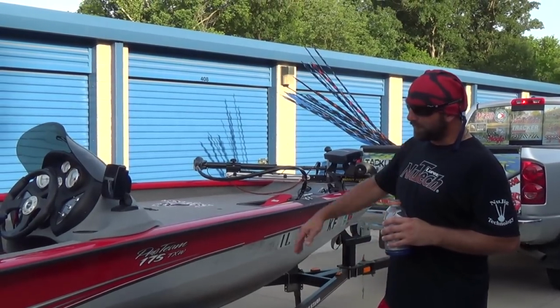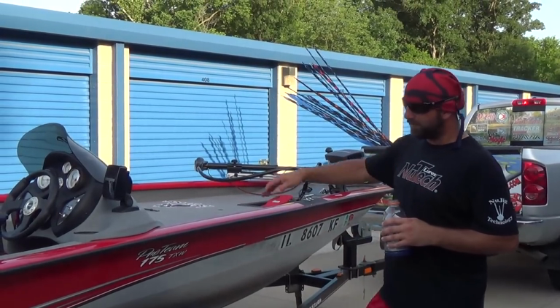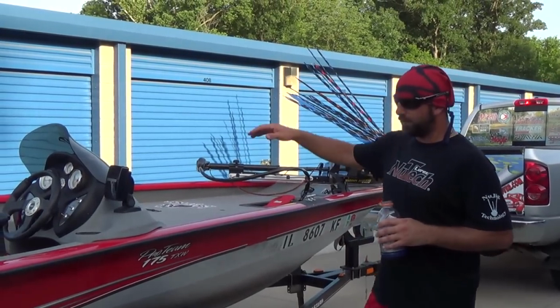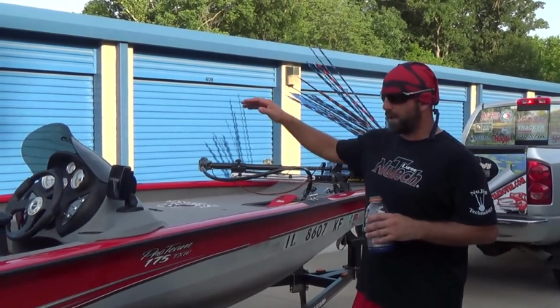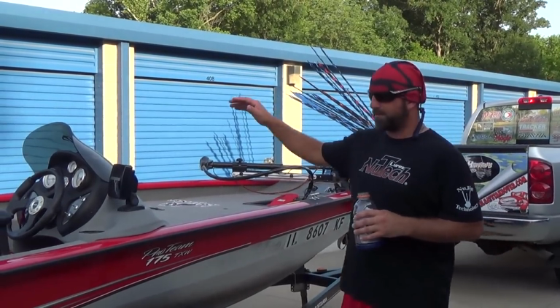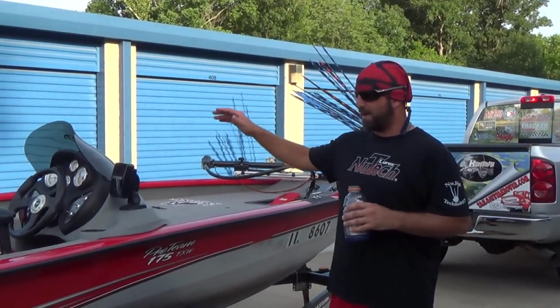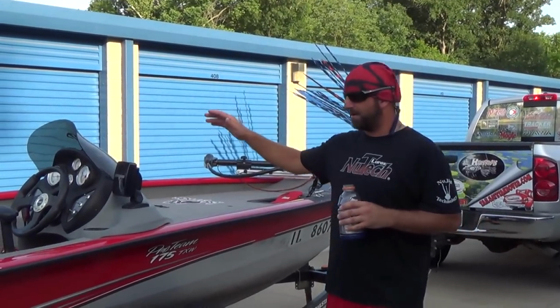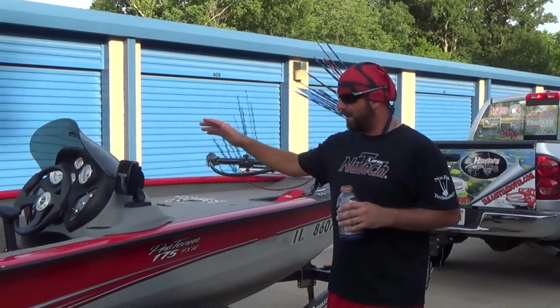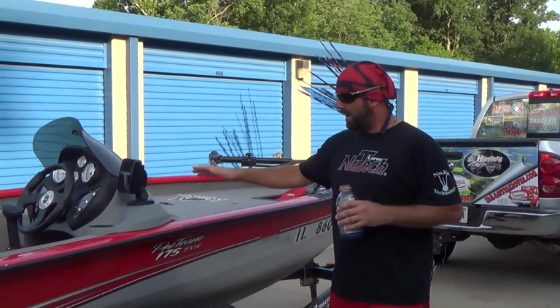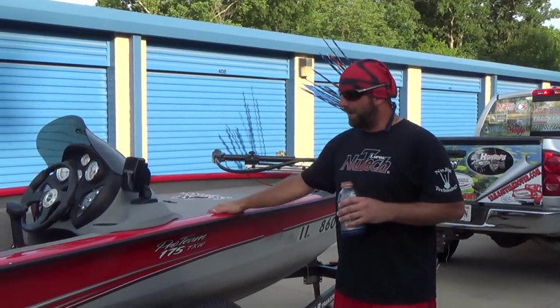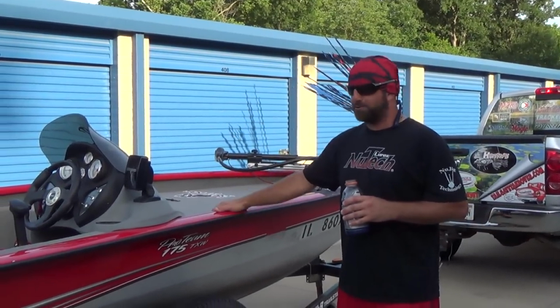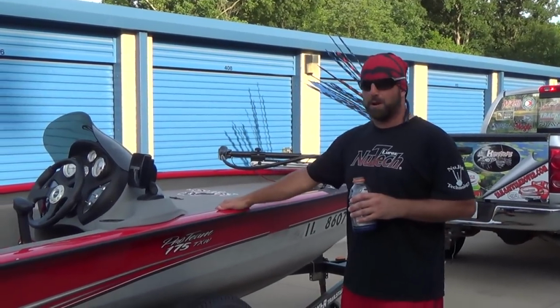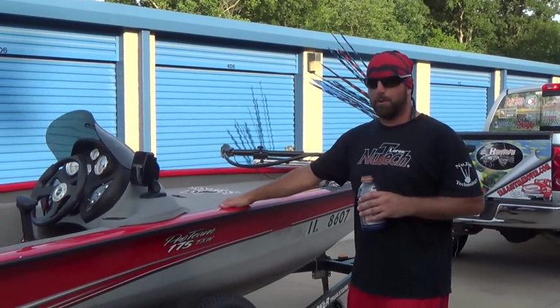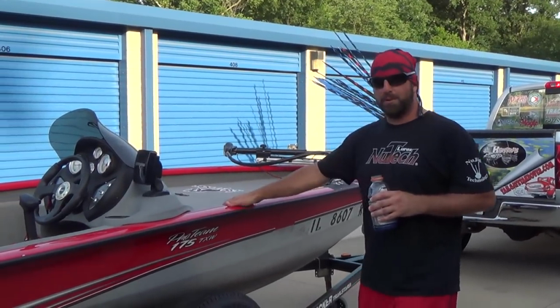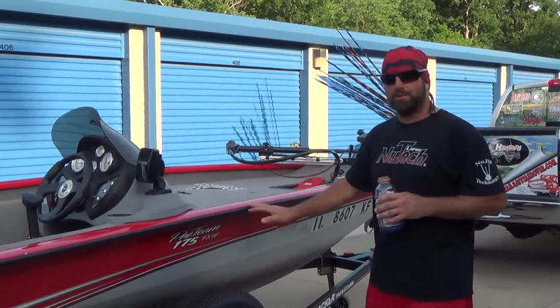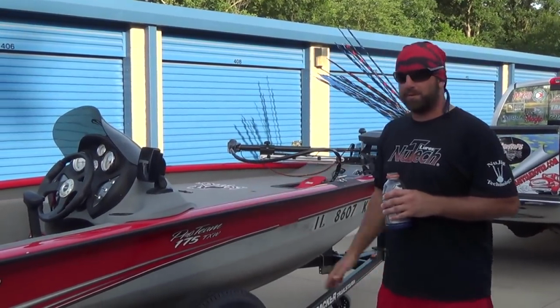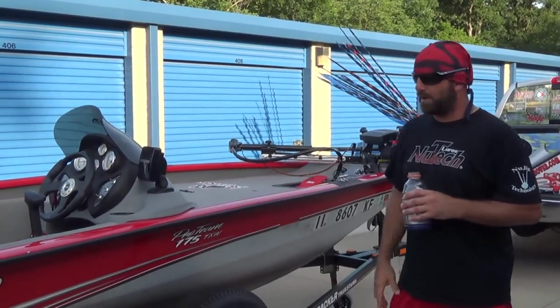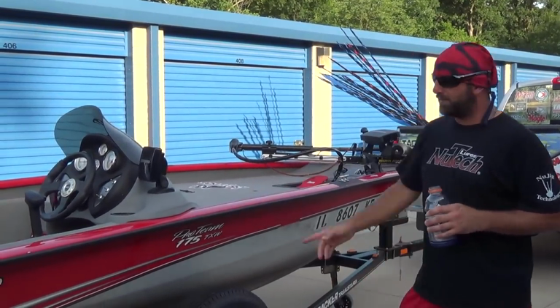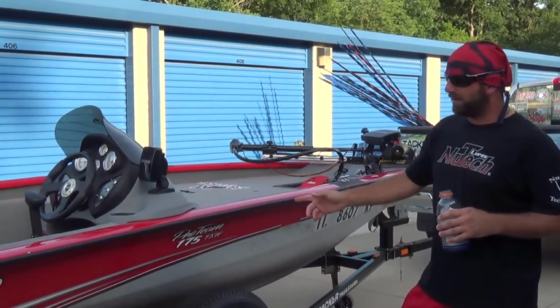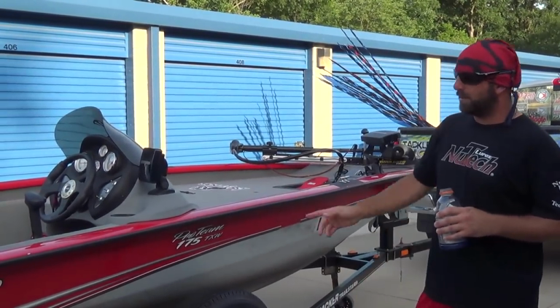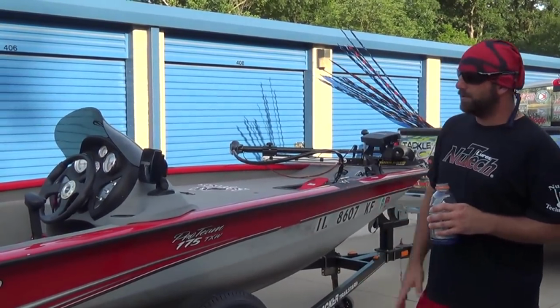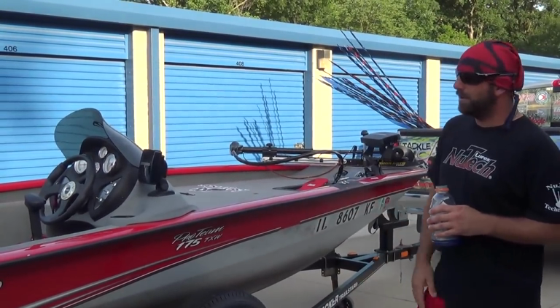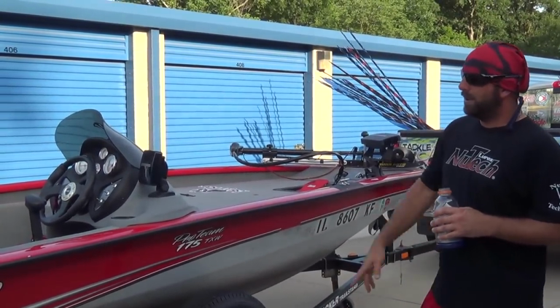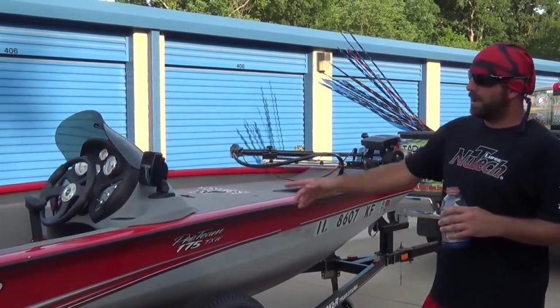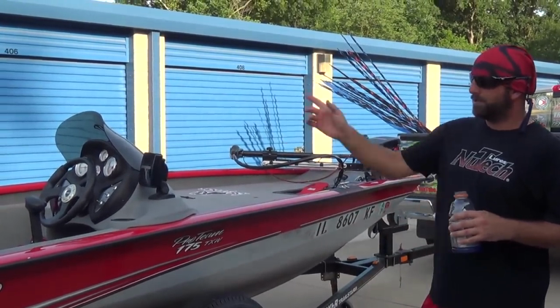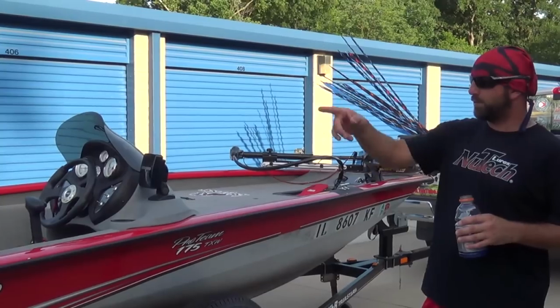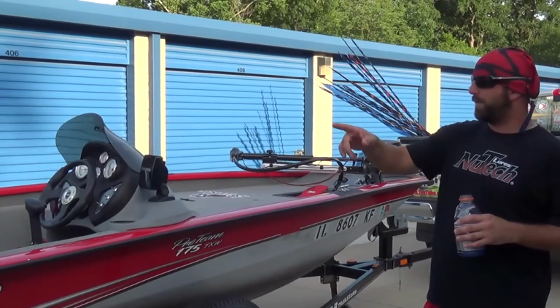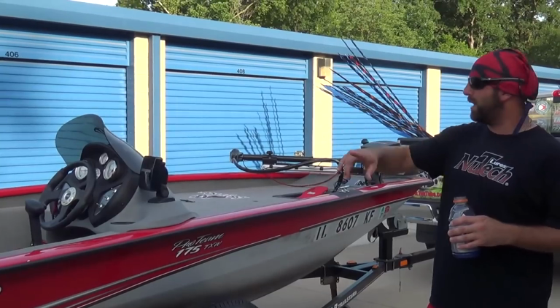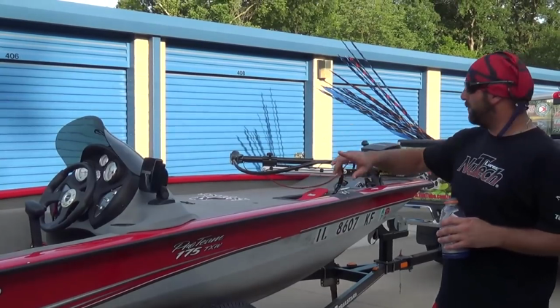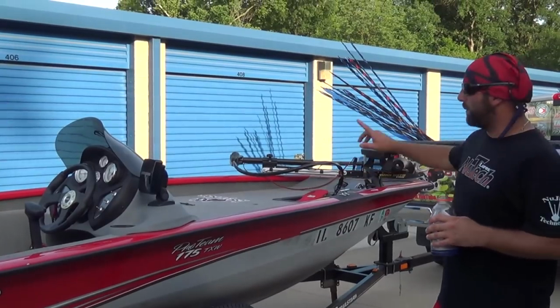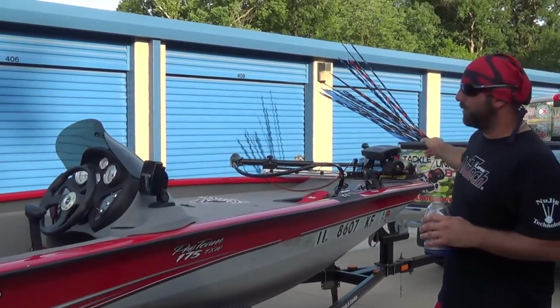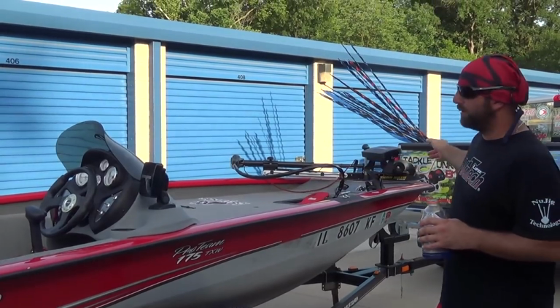This is a 2009 Bass Tracker Pro Team 175 TXW. I'll start from the back, move up to the front, show you guys what I can show you from outside the boat, and then go ahead and get in and show you guys what's in the compartments.